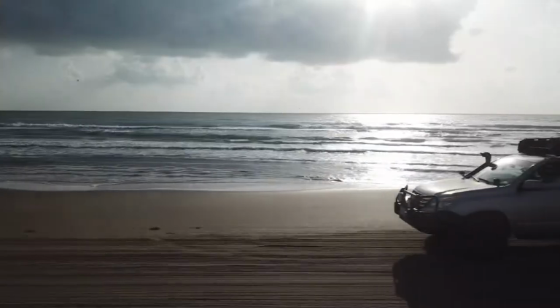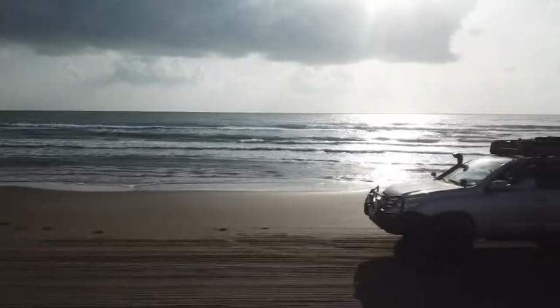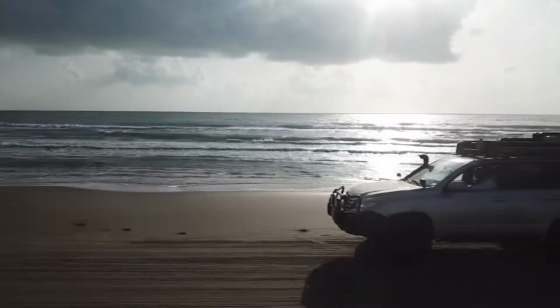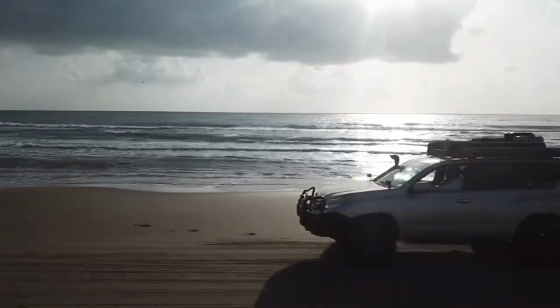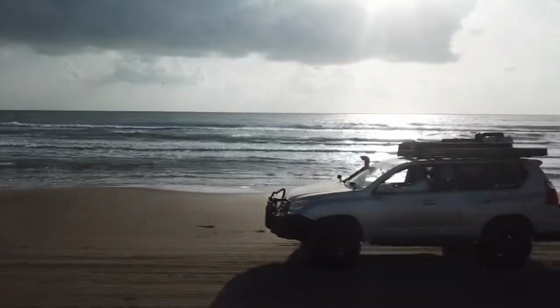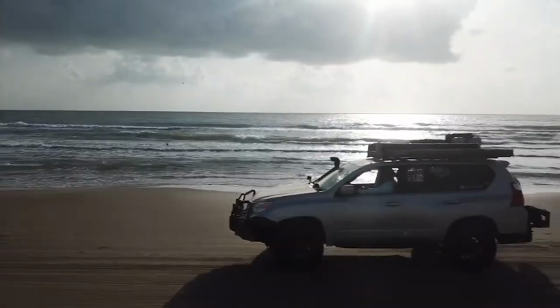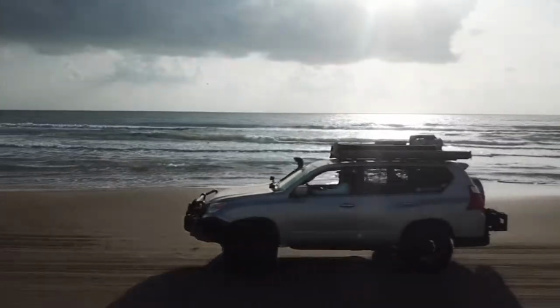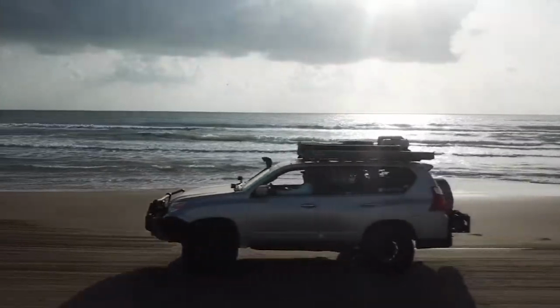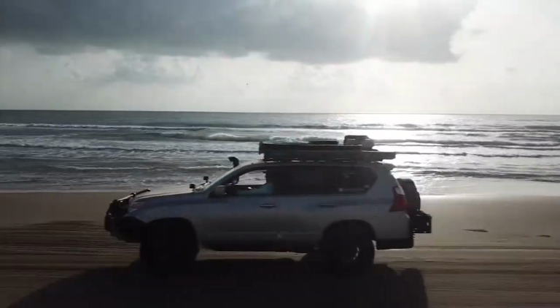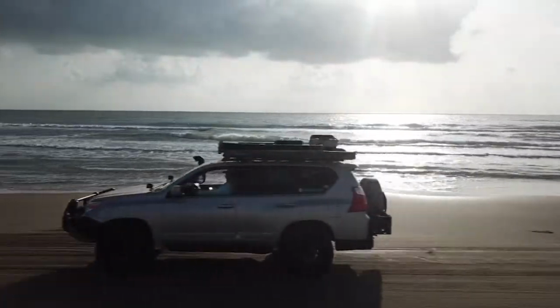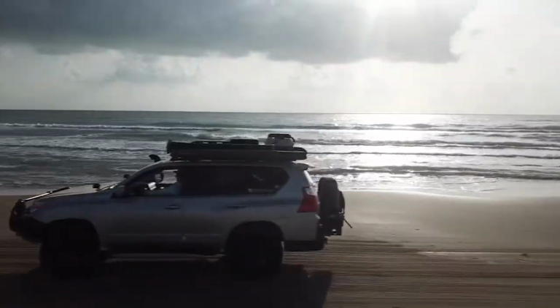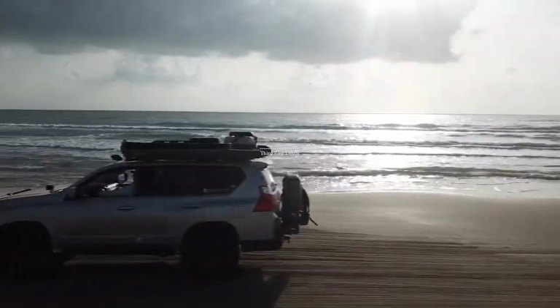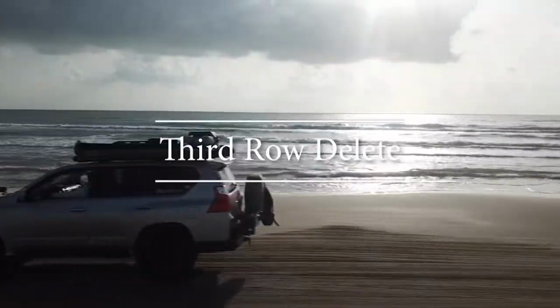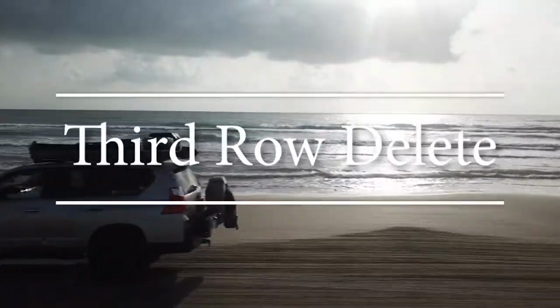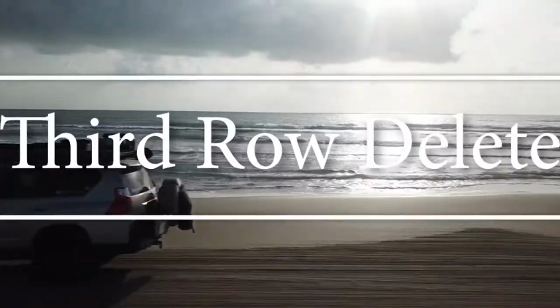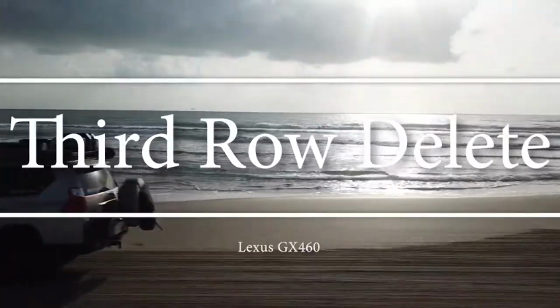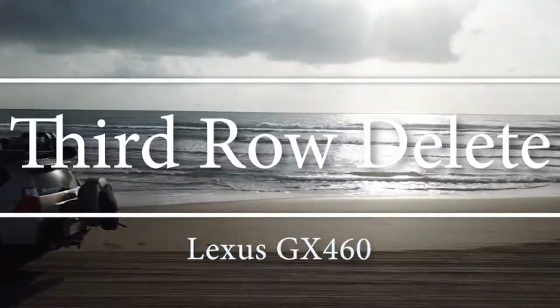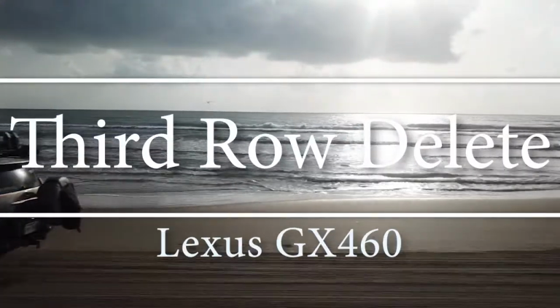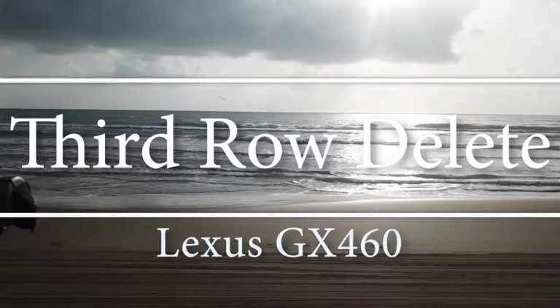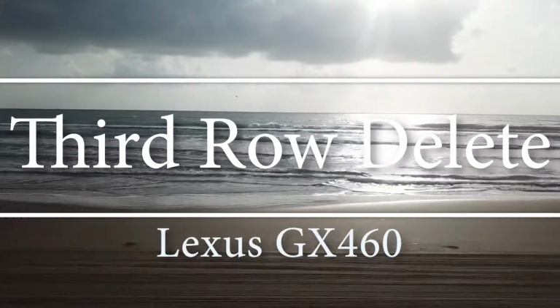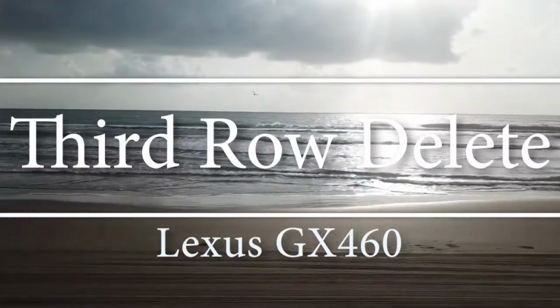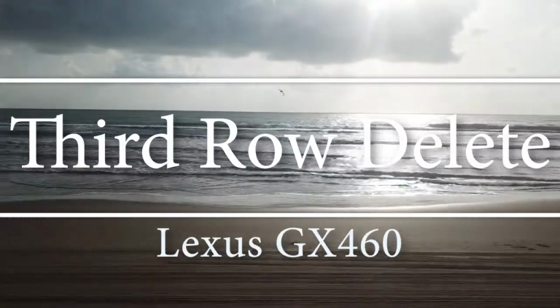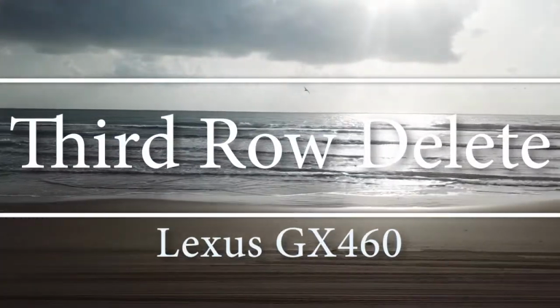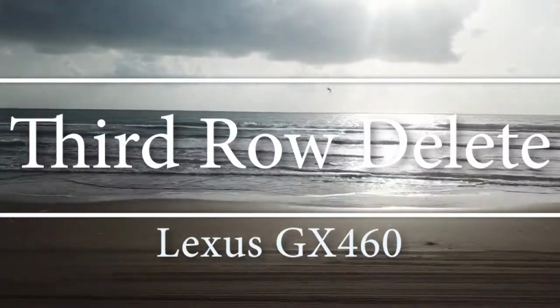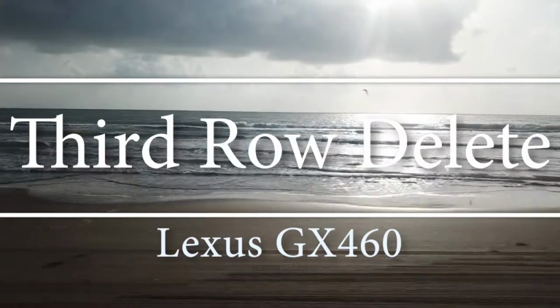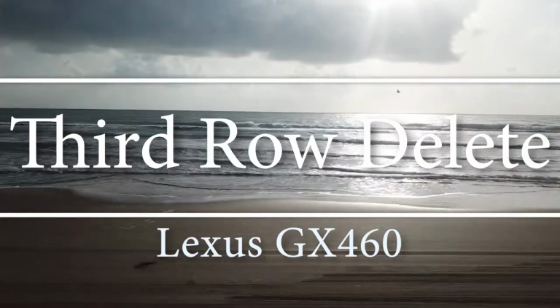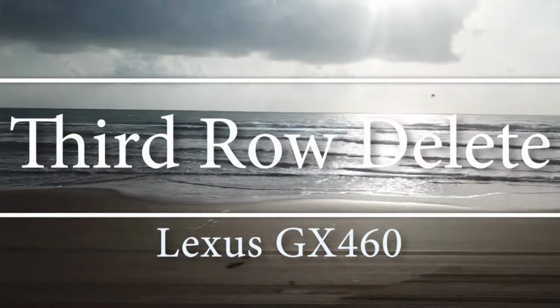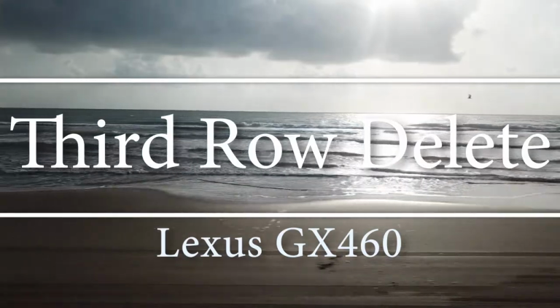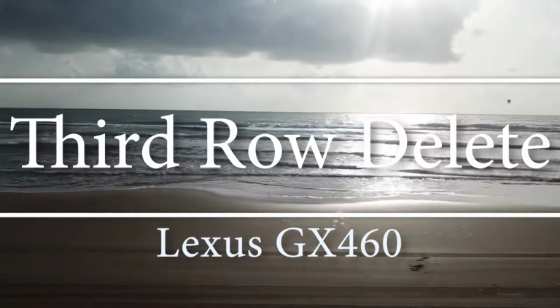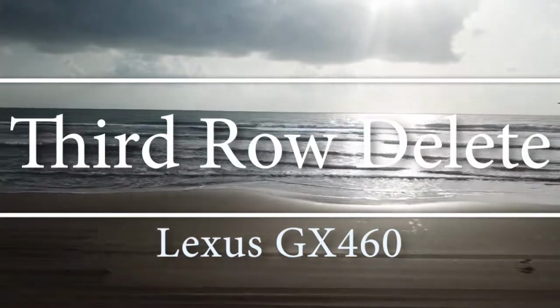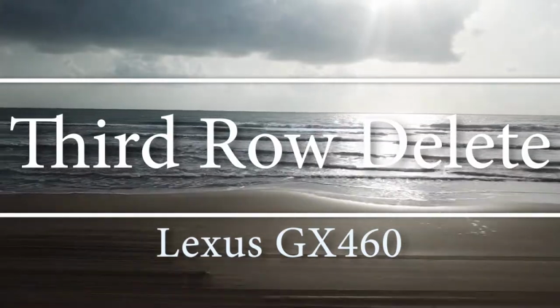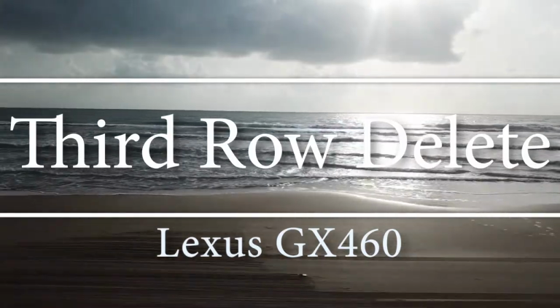I promise you I will be returning to my outdoor adventure soon, but first Sandy needs to transform.